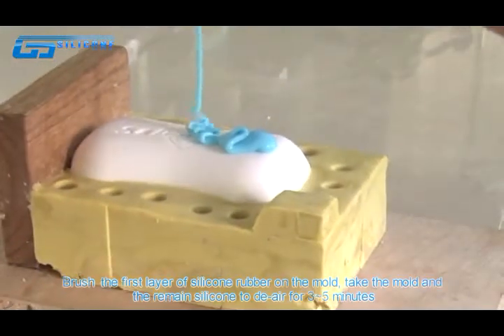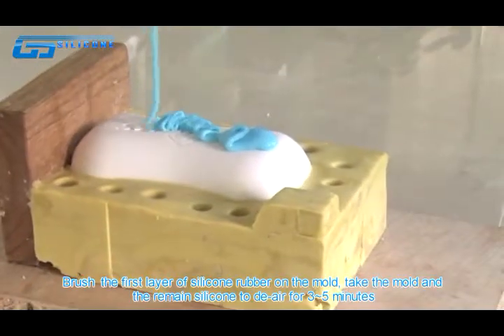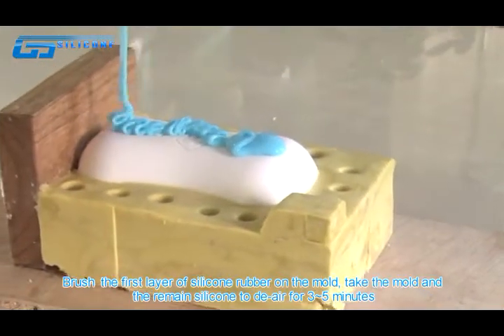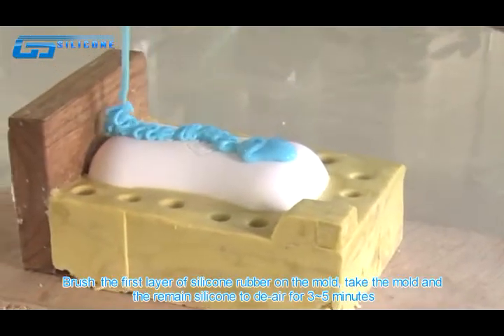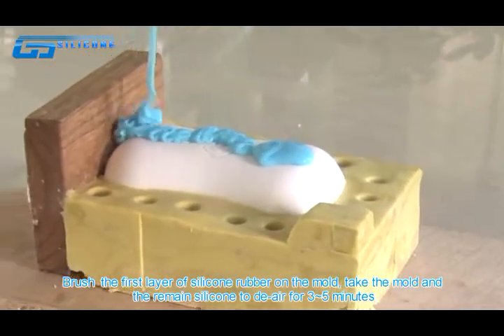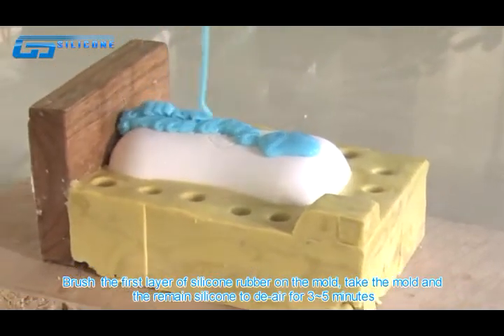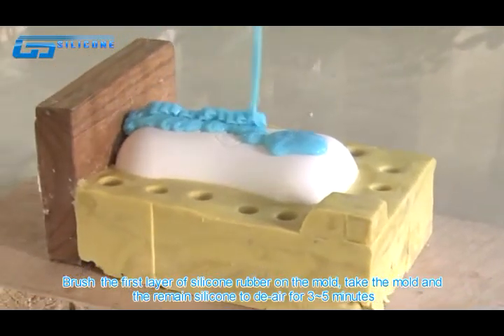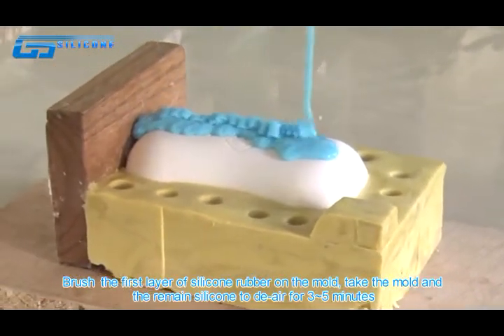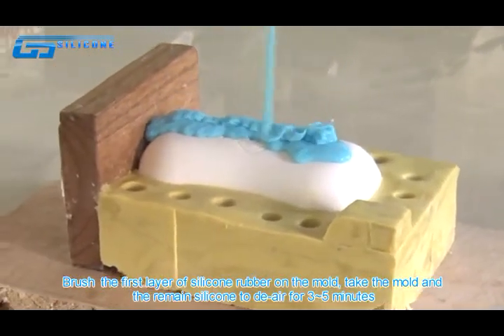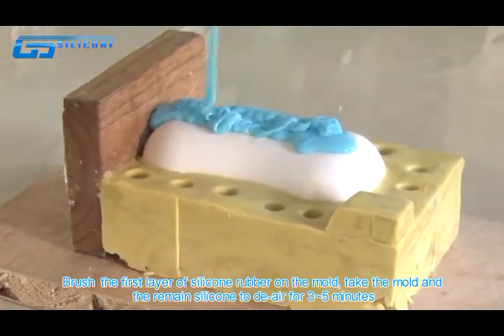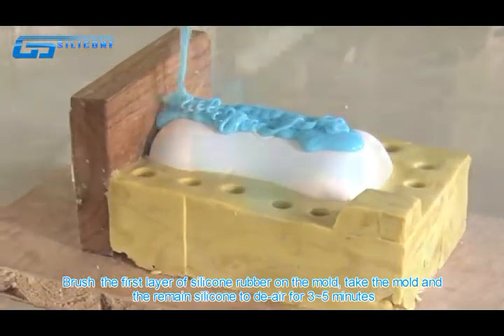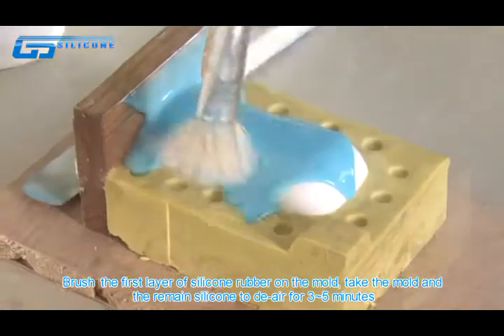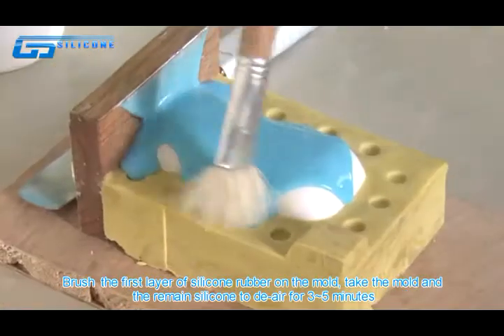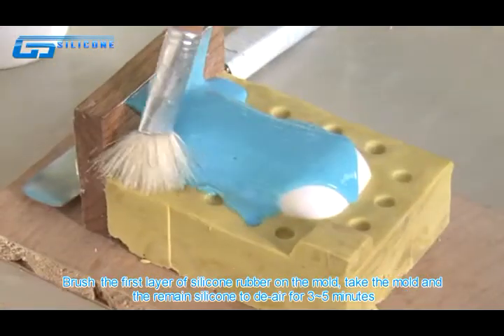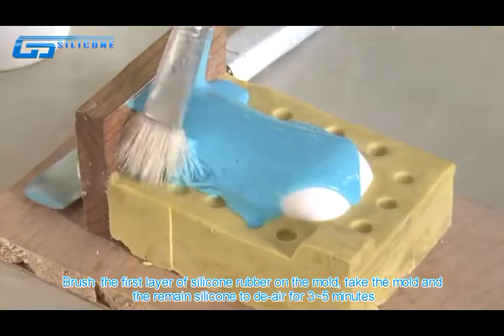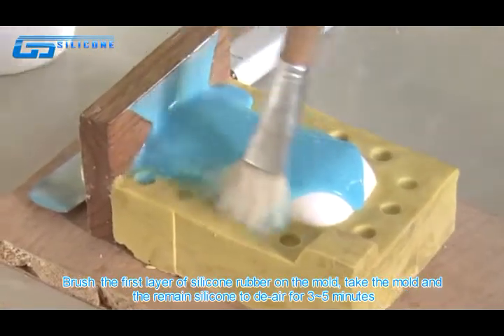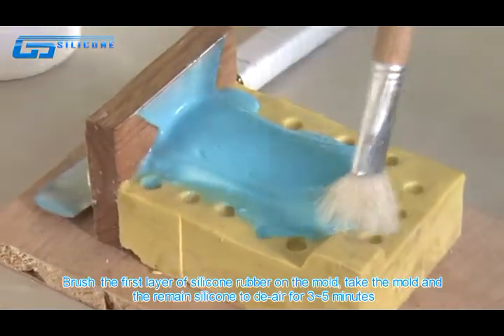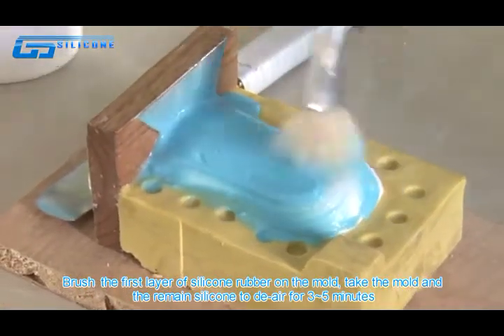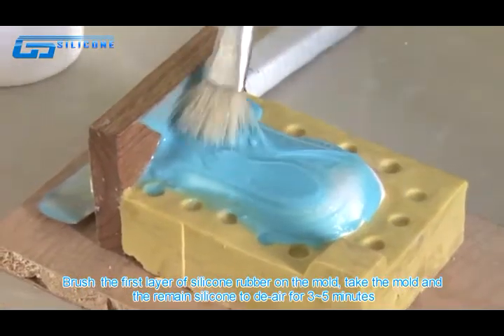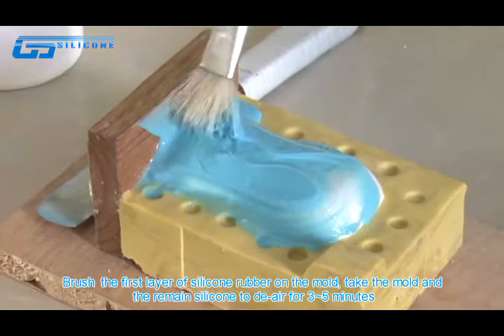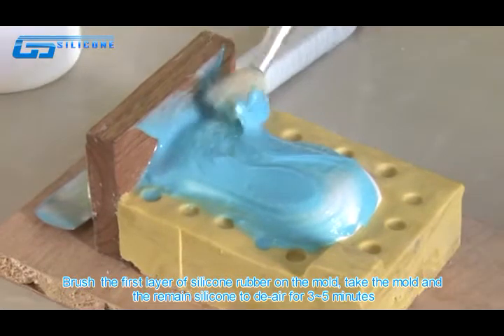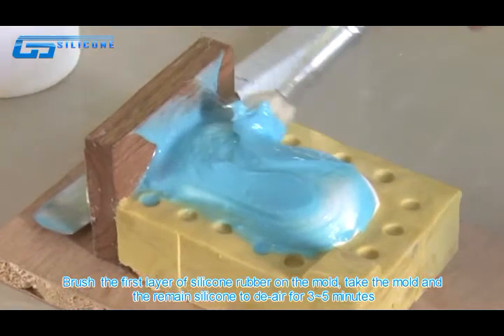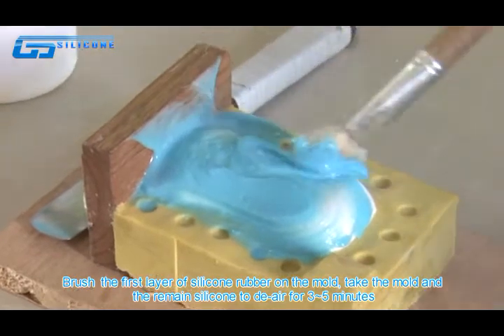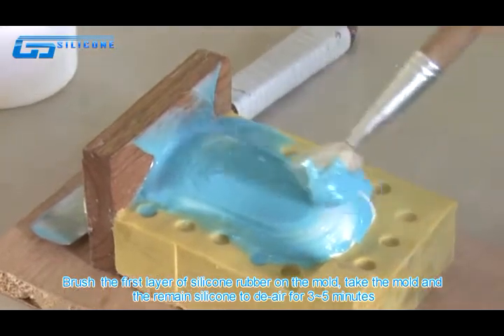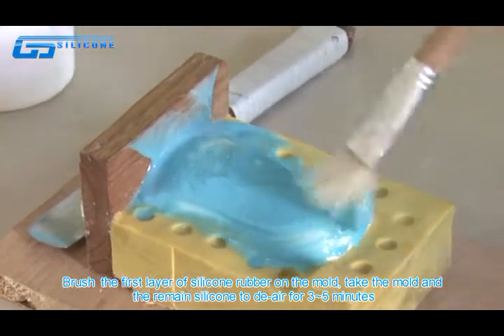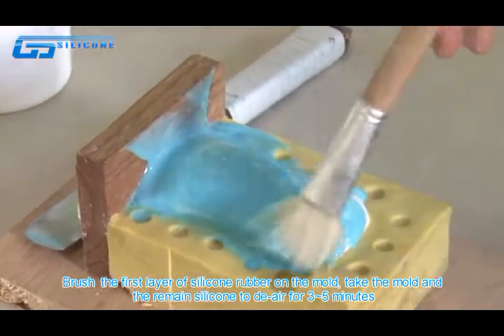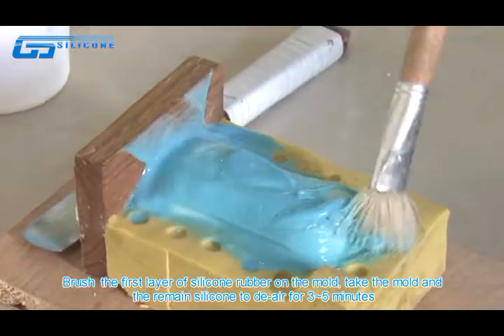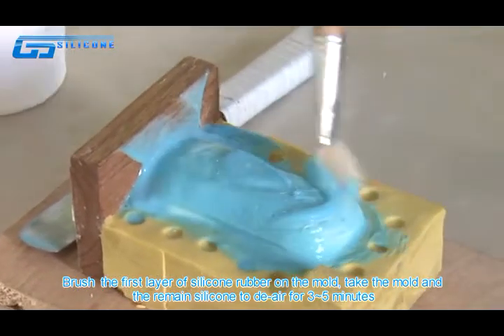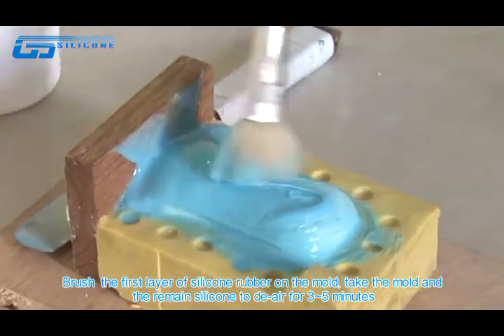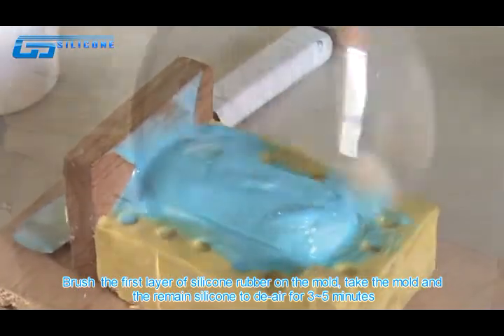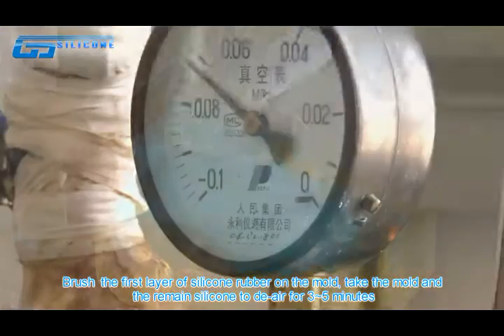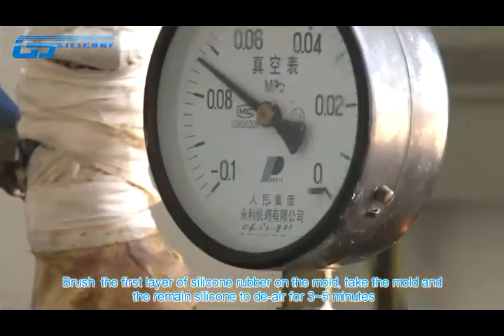Brush the first layer of silicone rubber on the mold, then hold the mold and allow it to remain thickened in the air for 3–5 minutes.